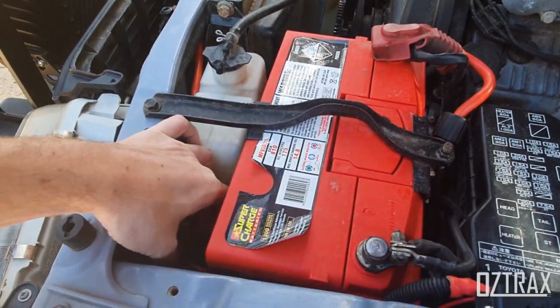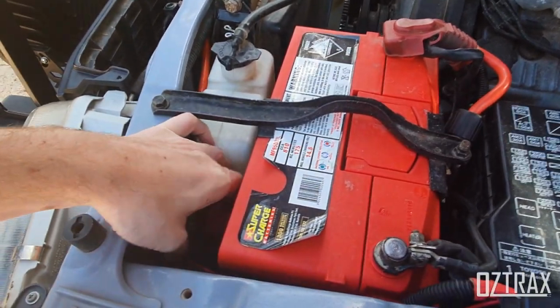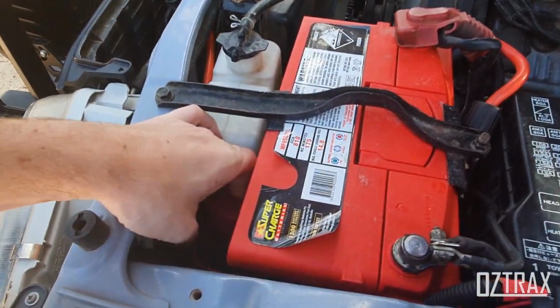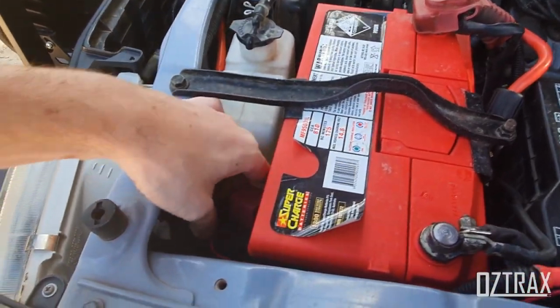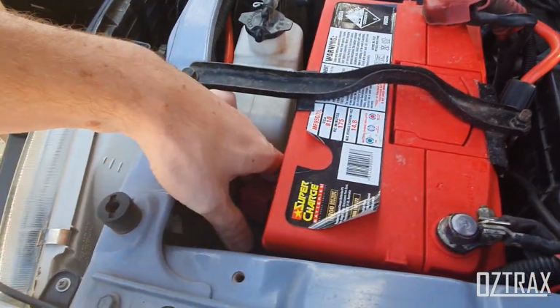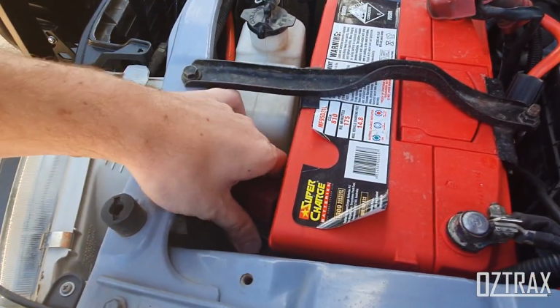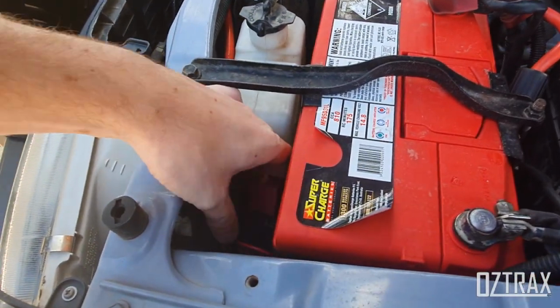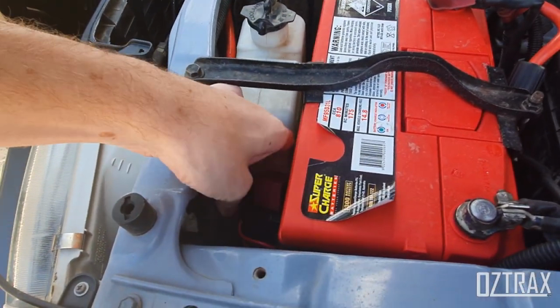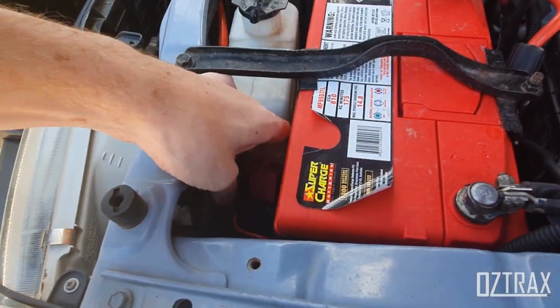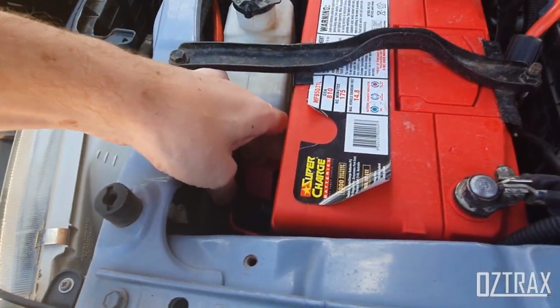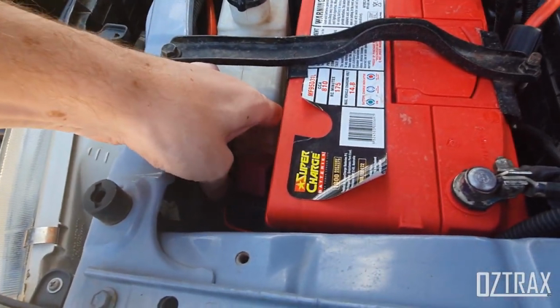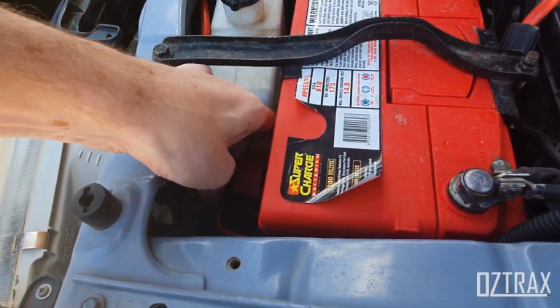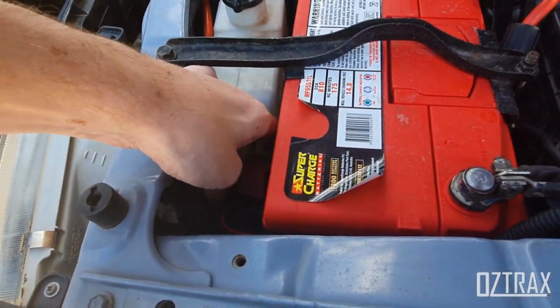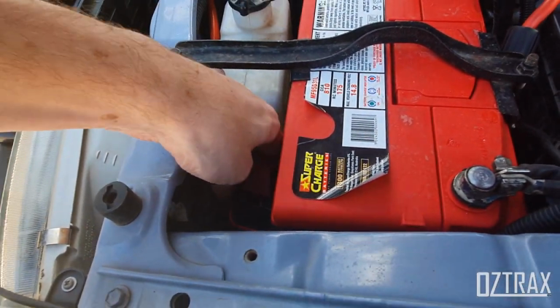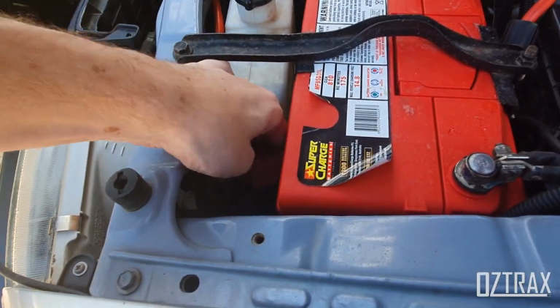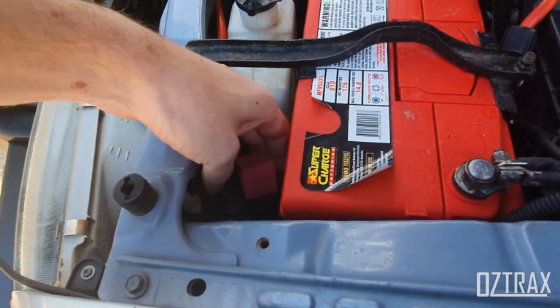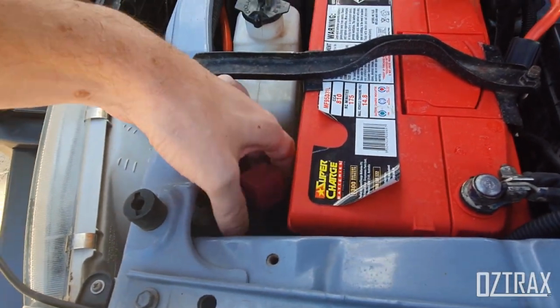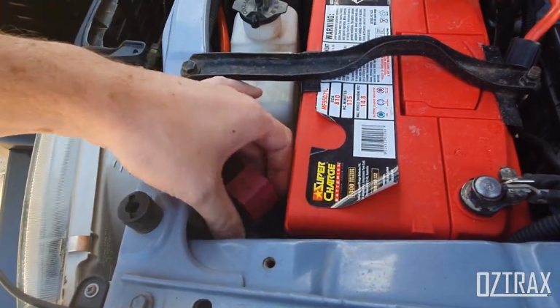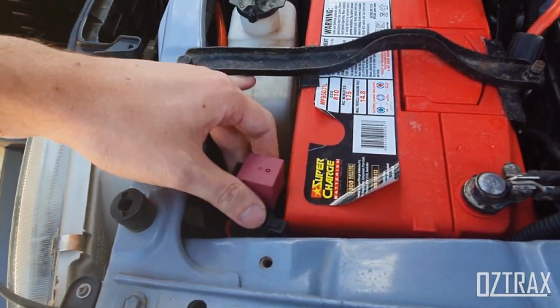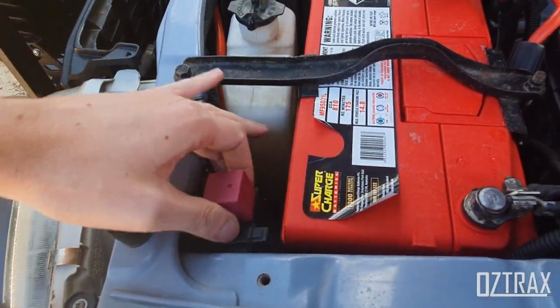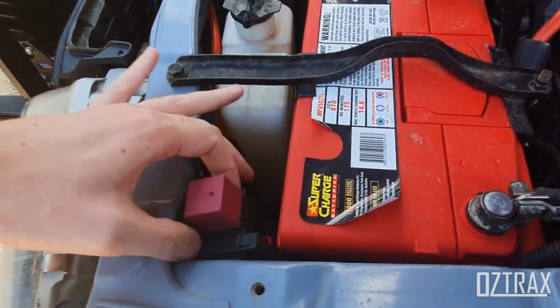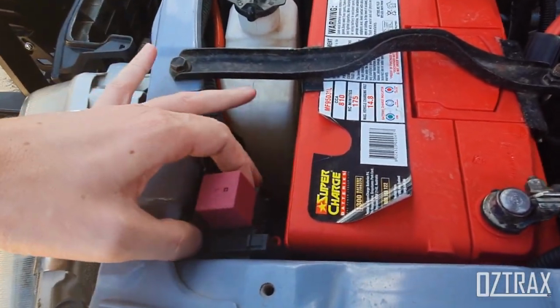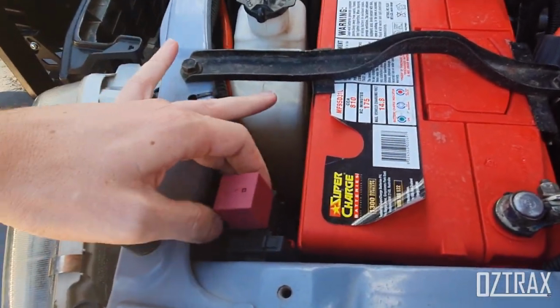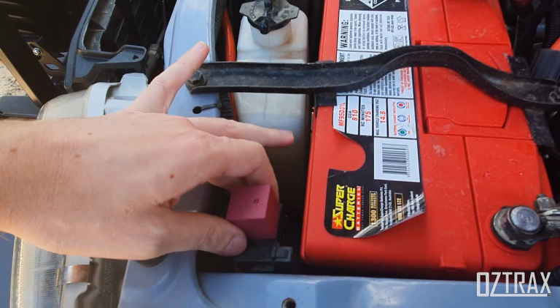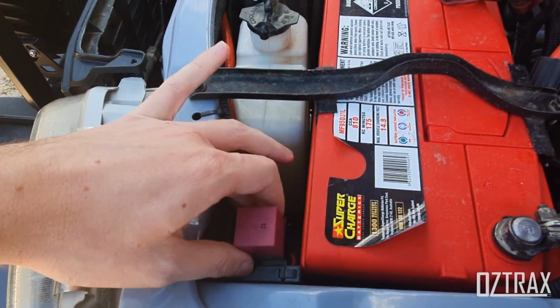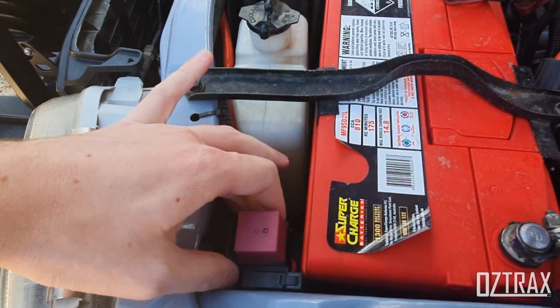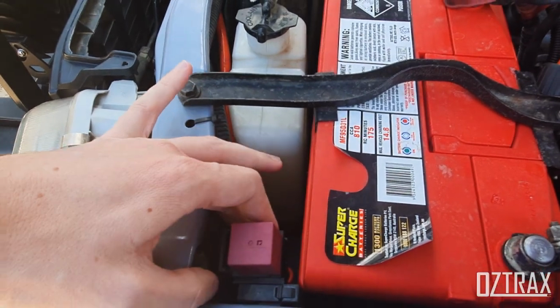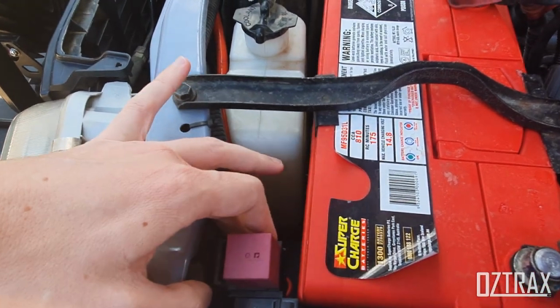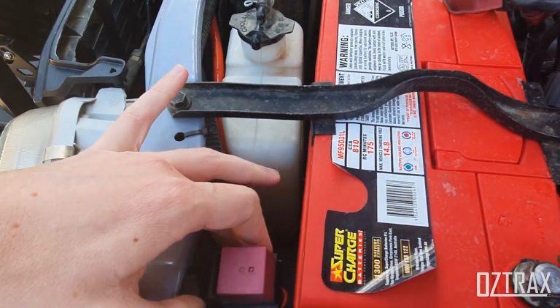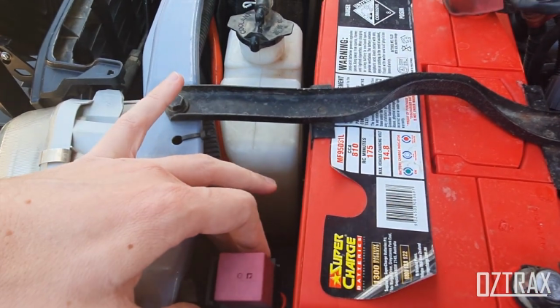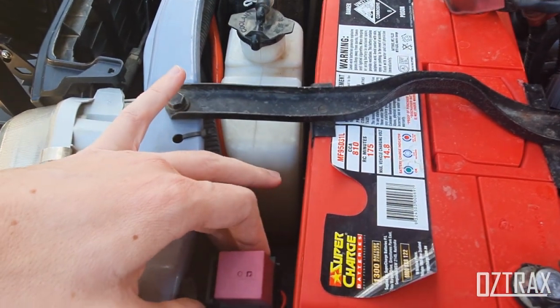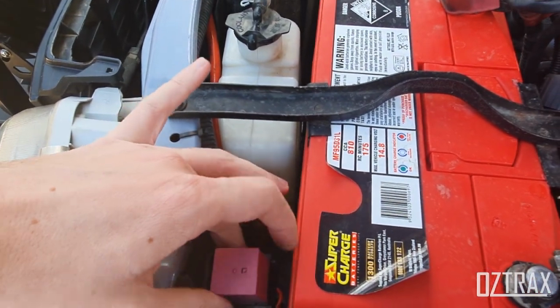I still have to mount my relay in here for my spotties.